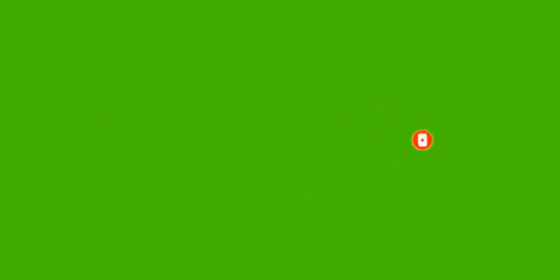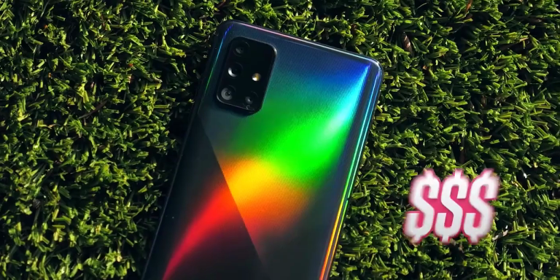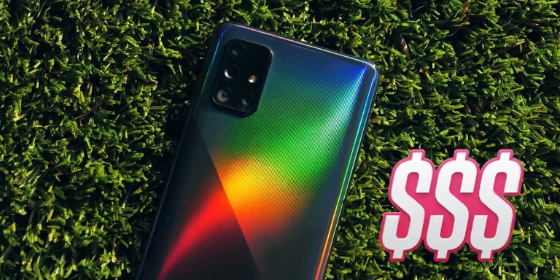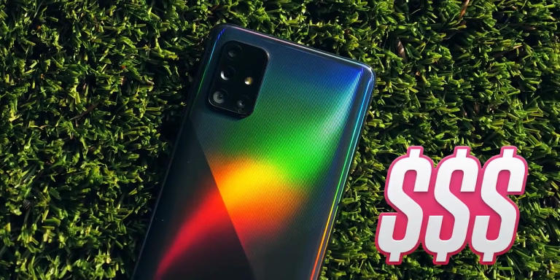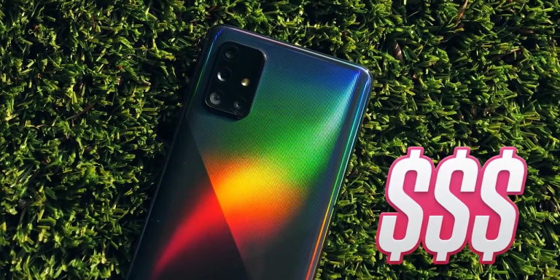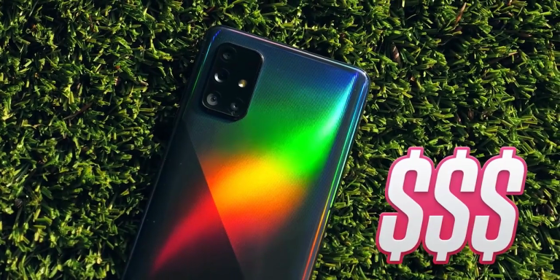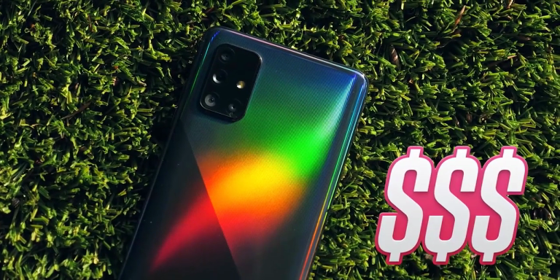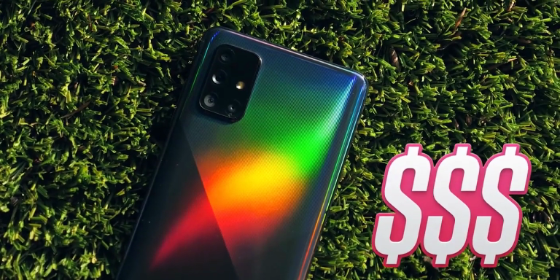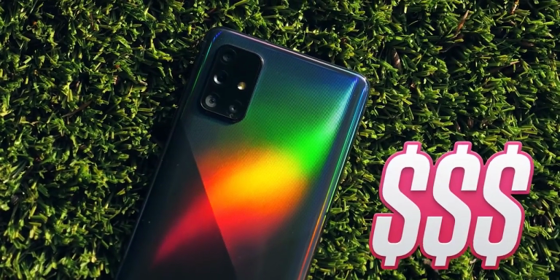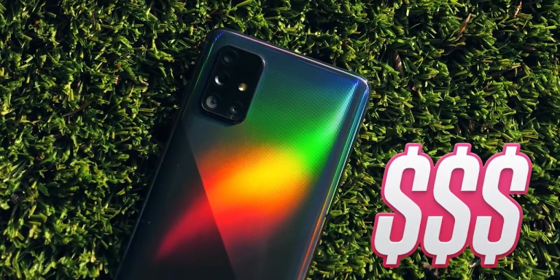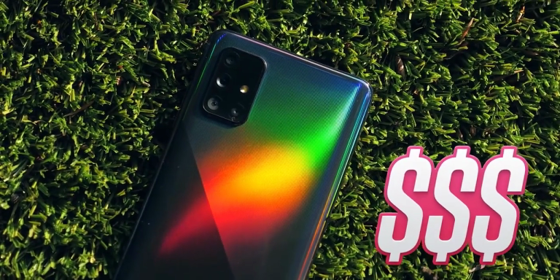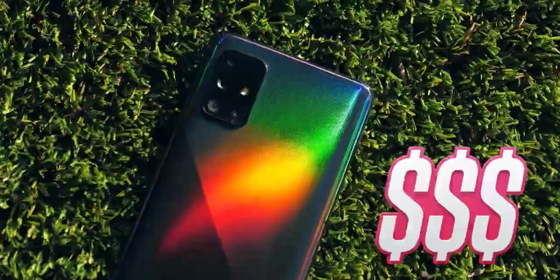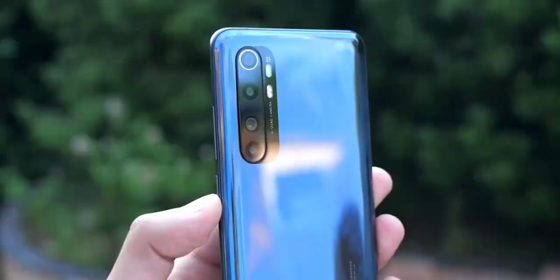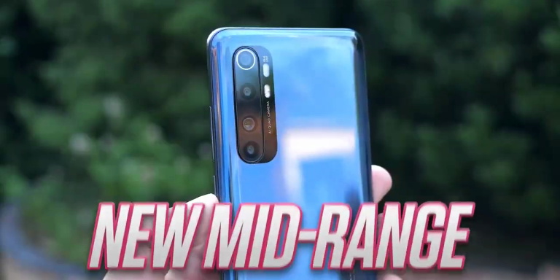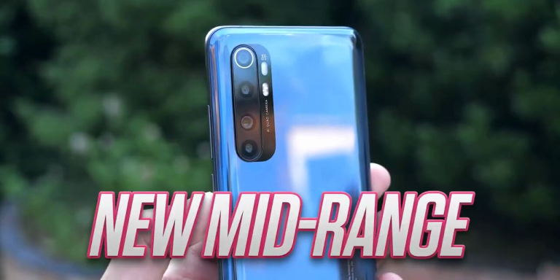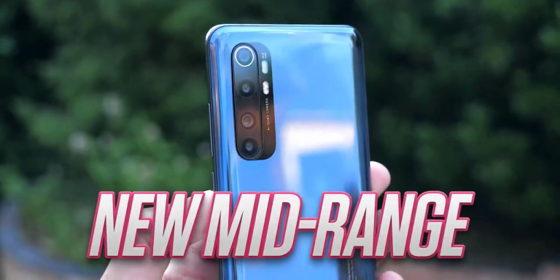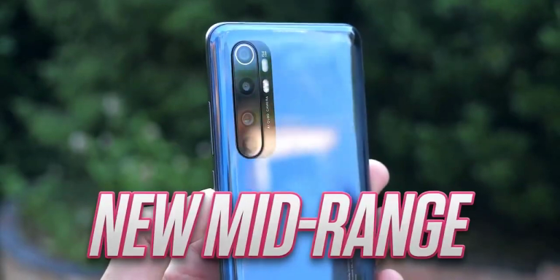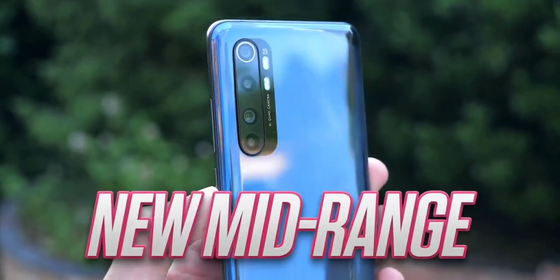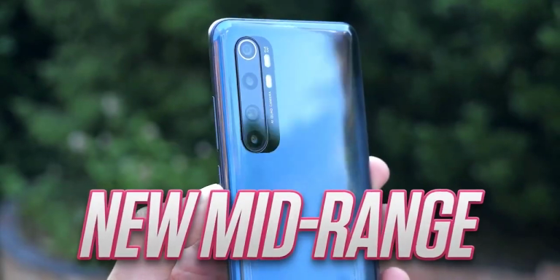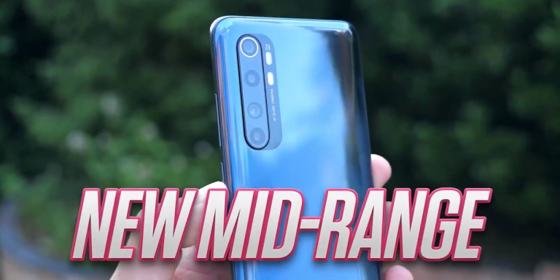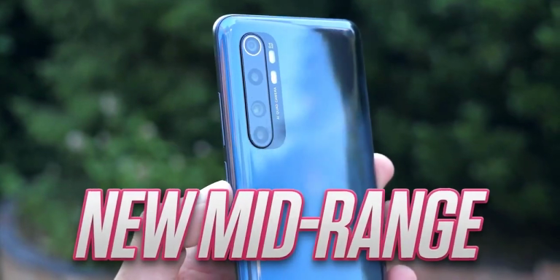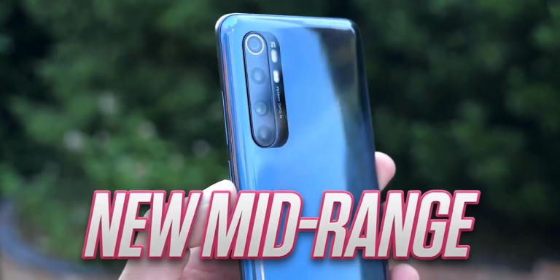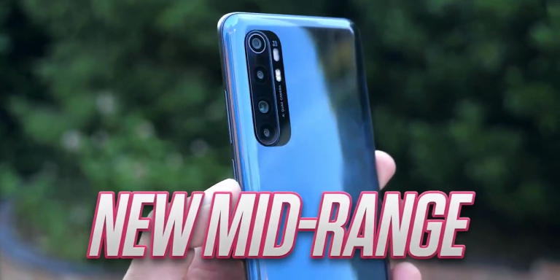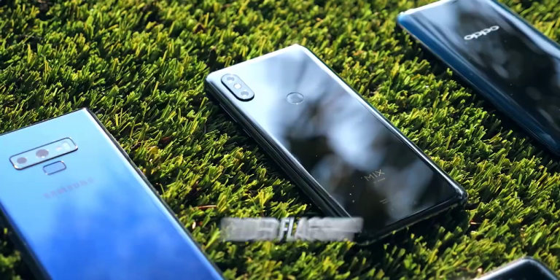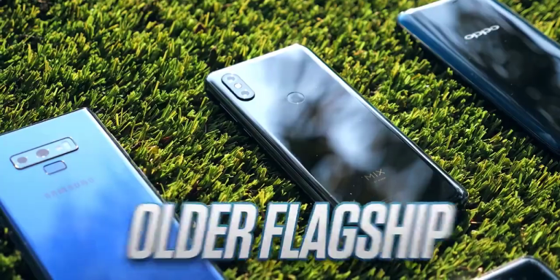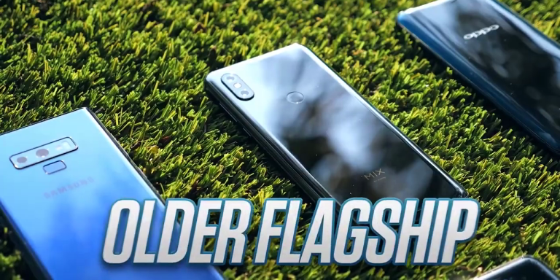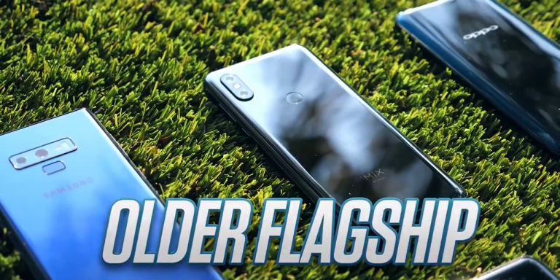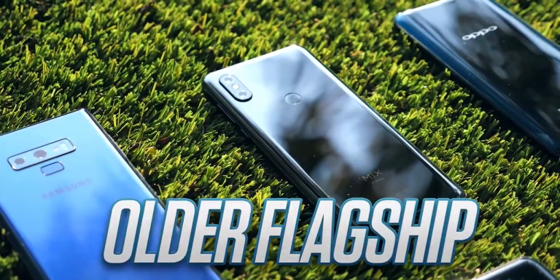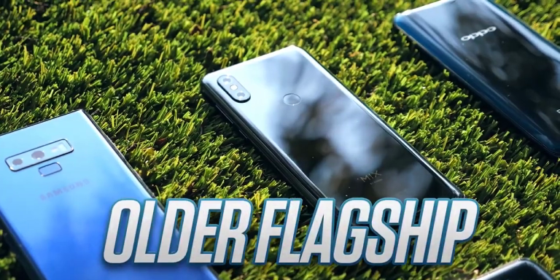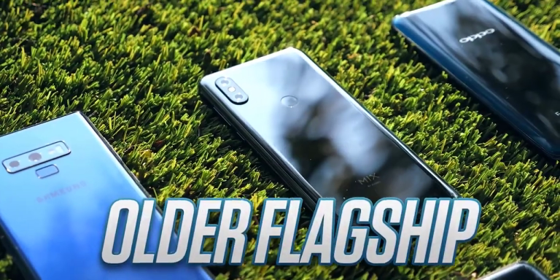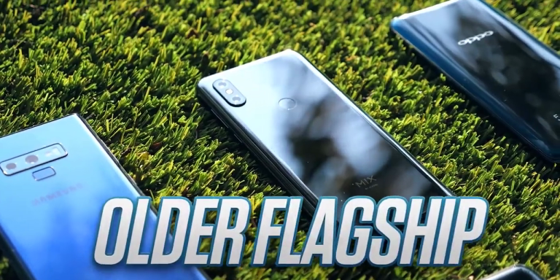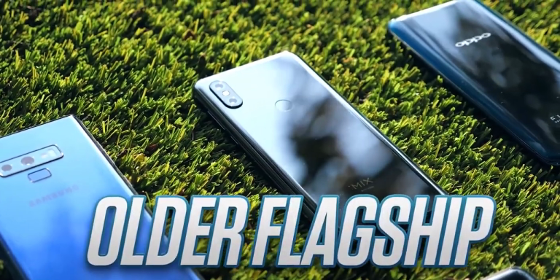Hey guys, Mr. Mobile here. When I was growing up I never really had all of the disposable income, so when it came to picking what phone to buy I always faced a dilemma.